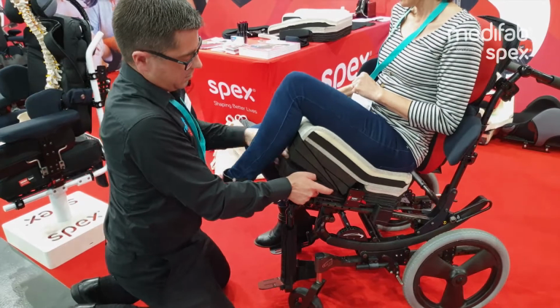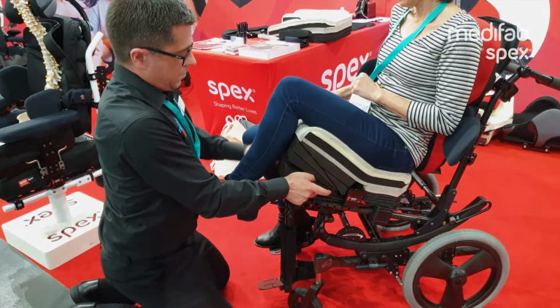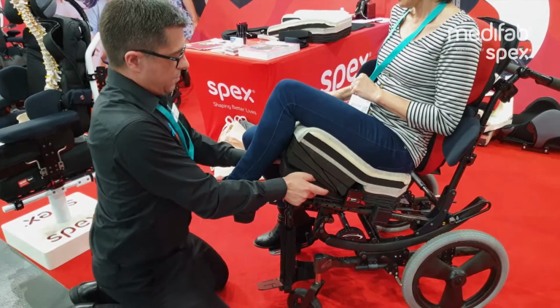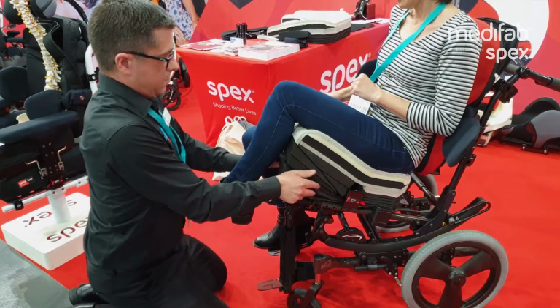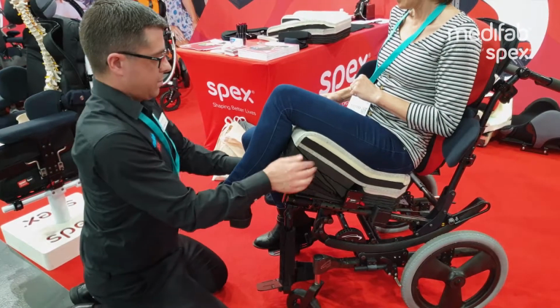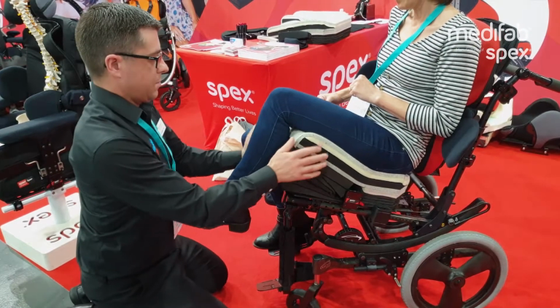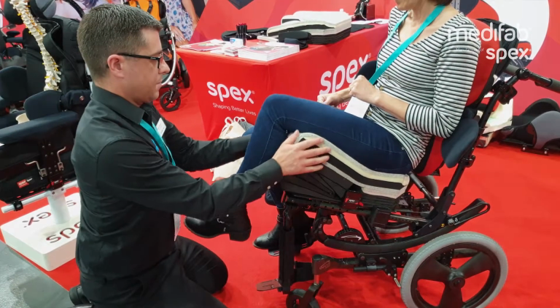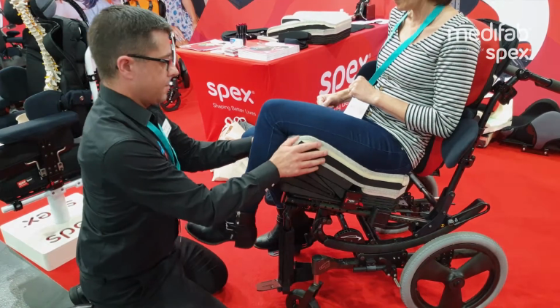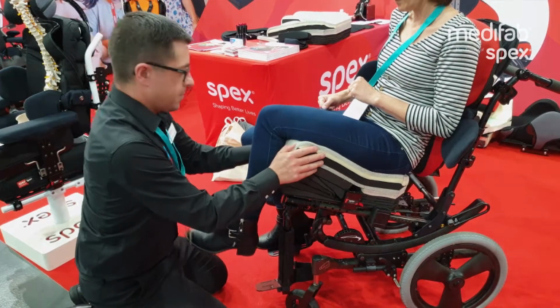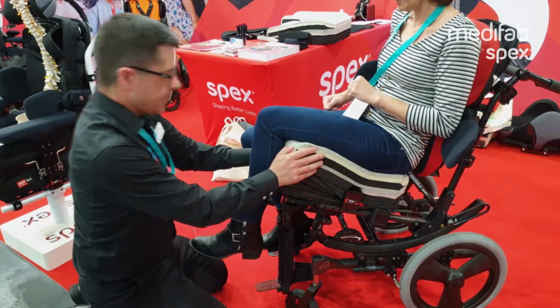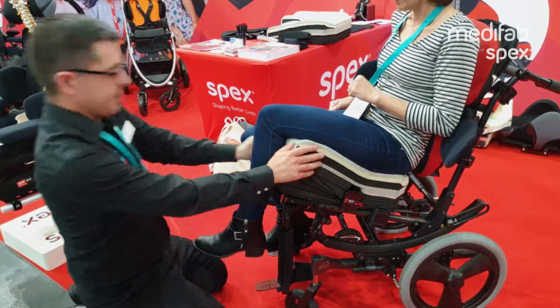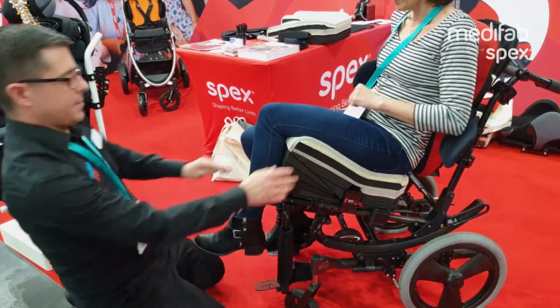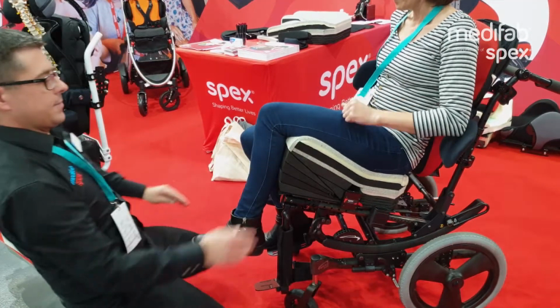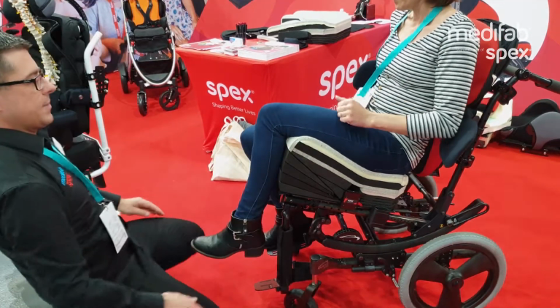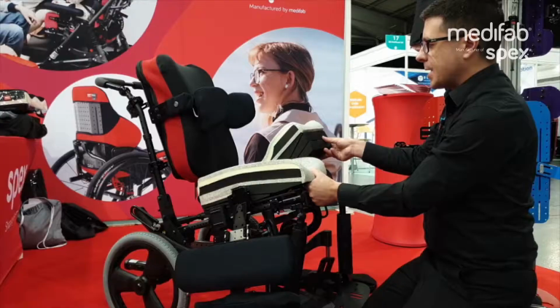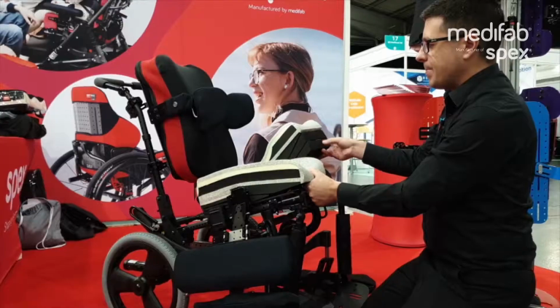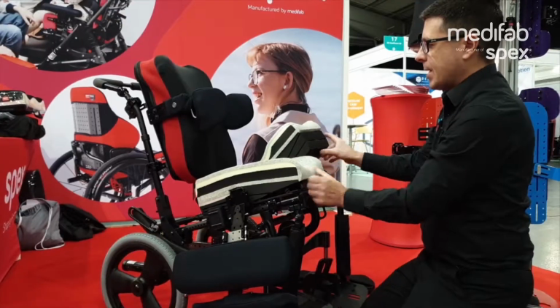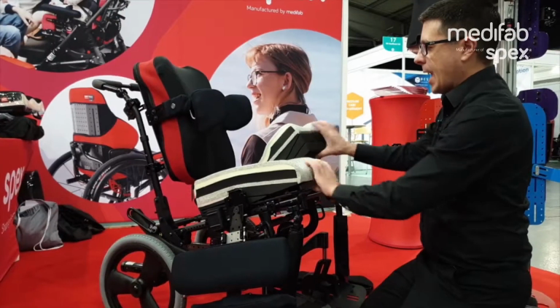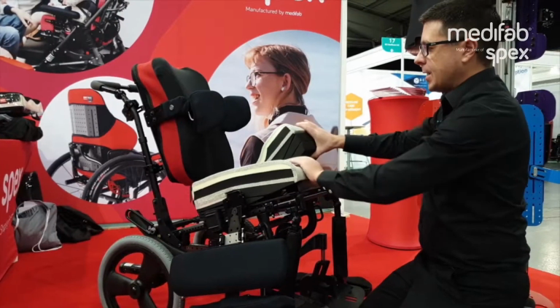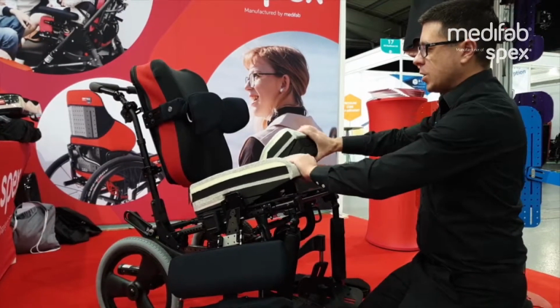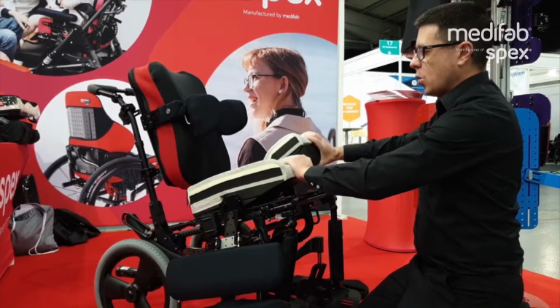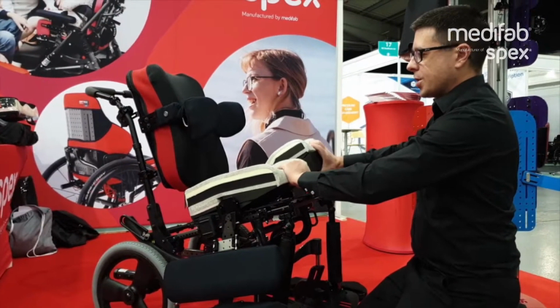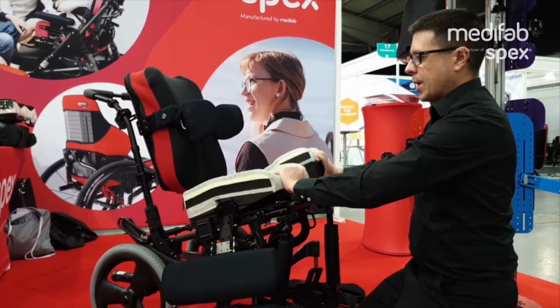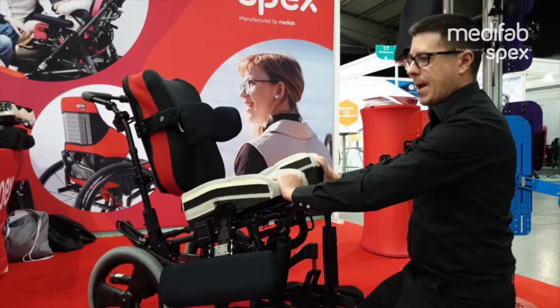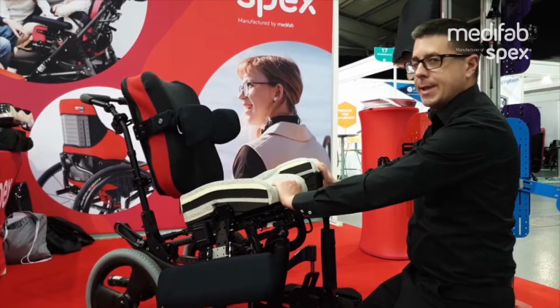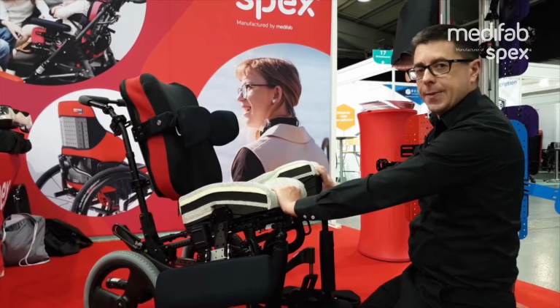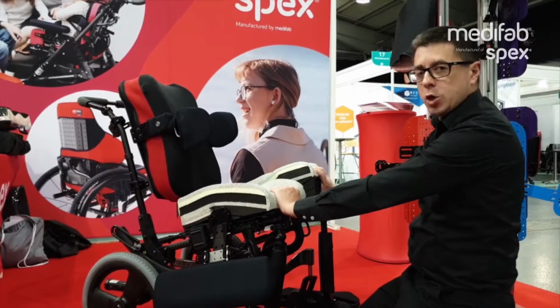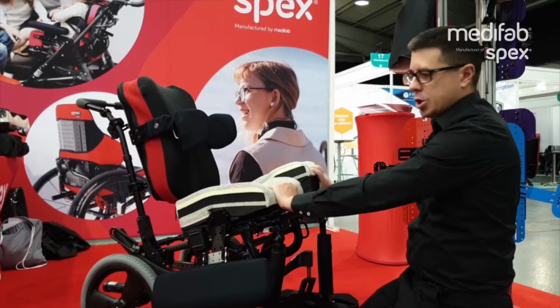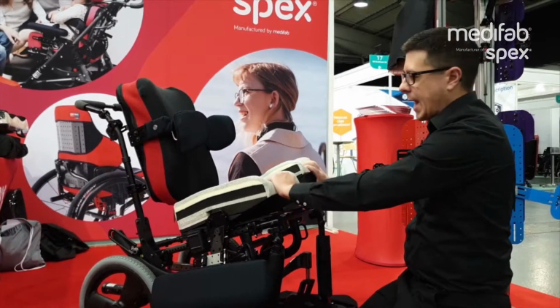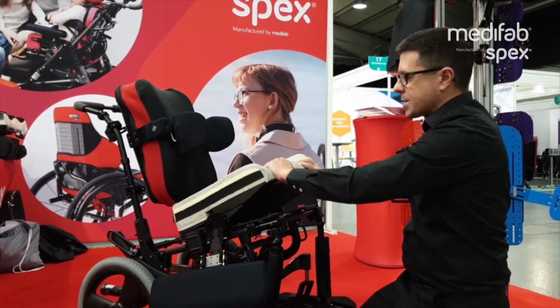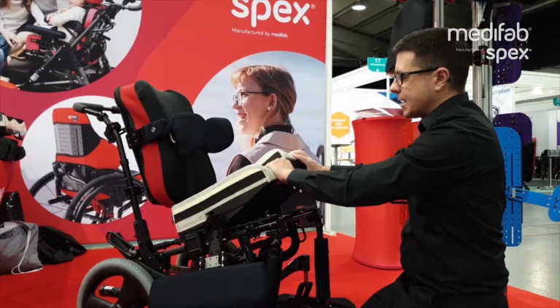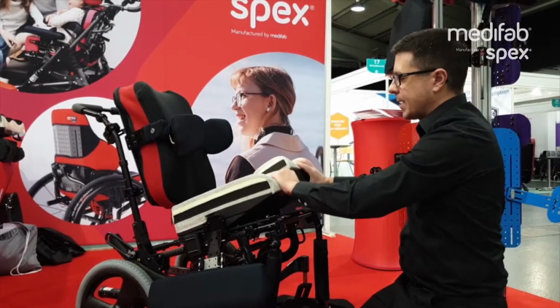You can drop the cushion down and raise it up, and you can also abduct the cushion as needed.